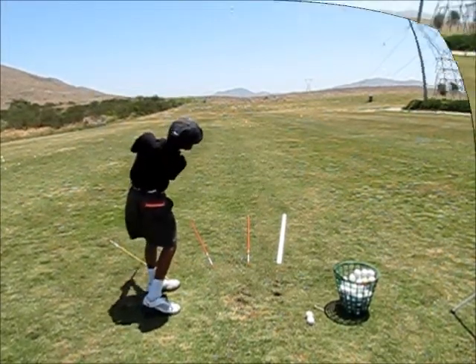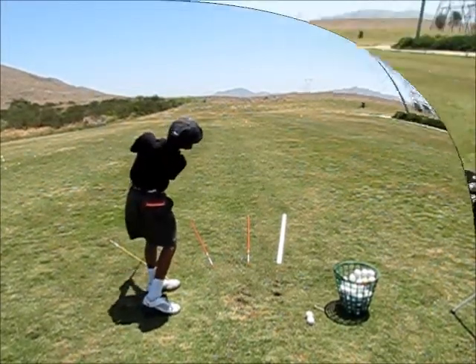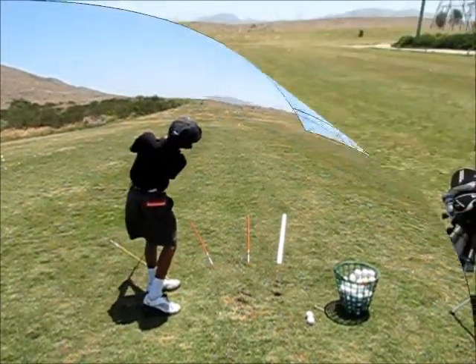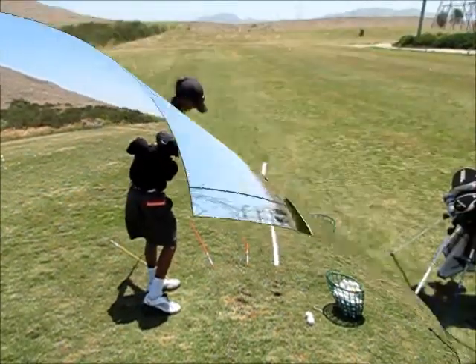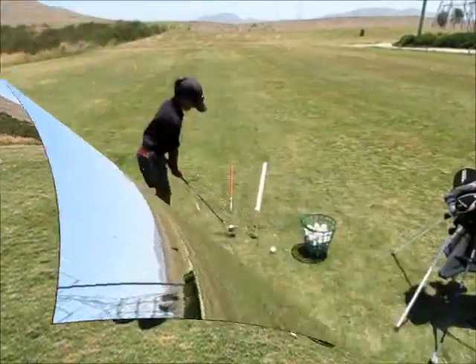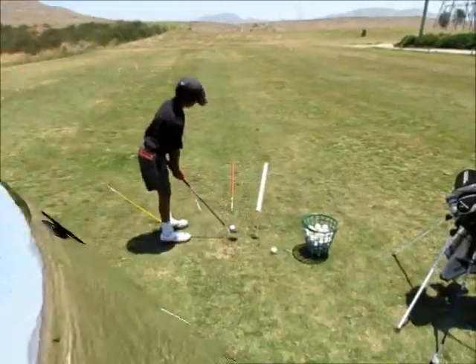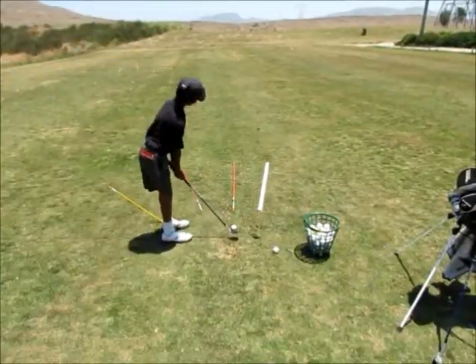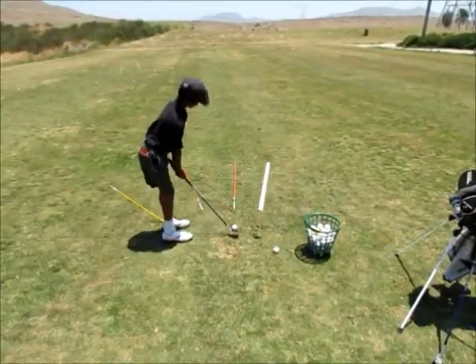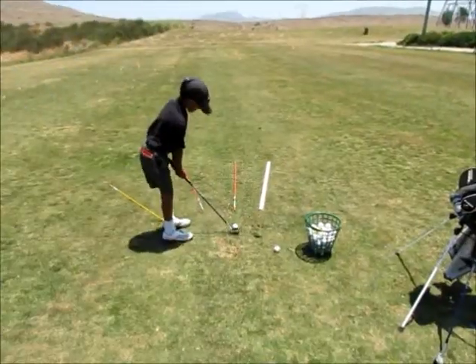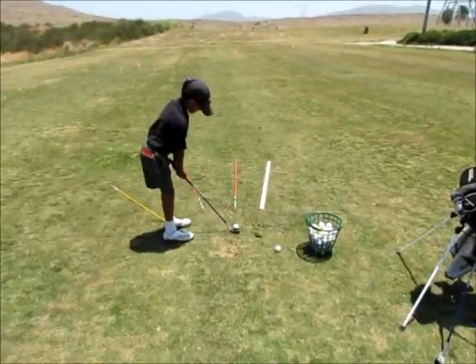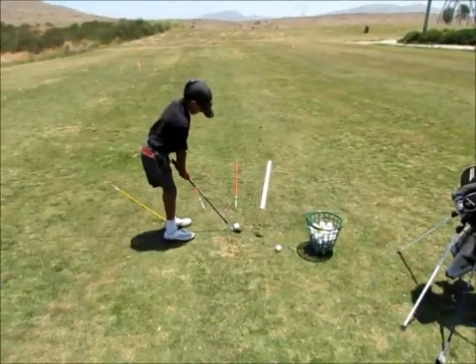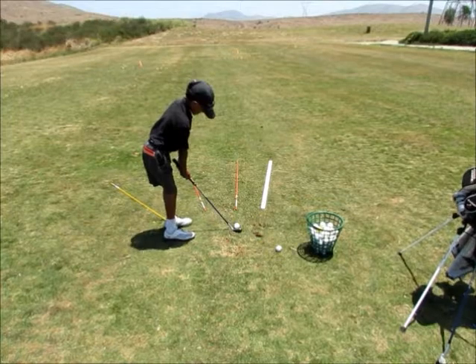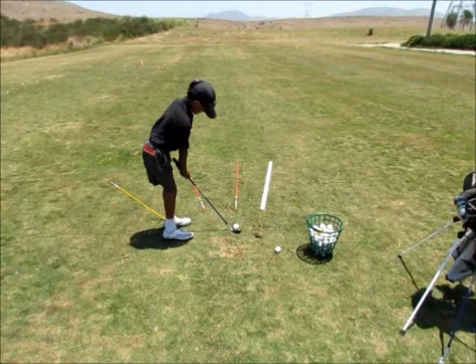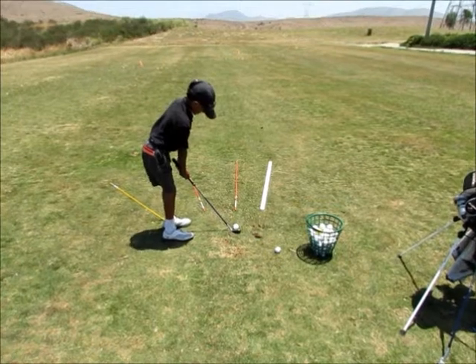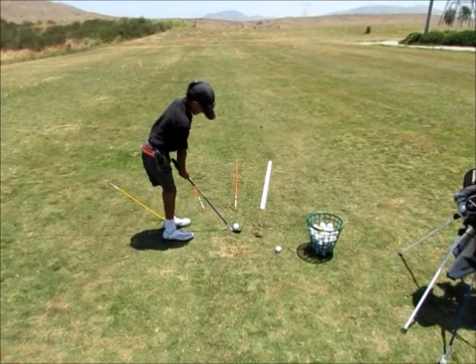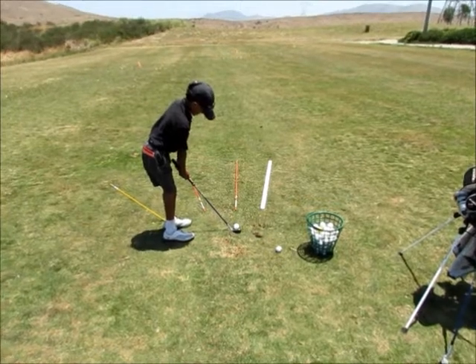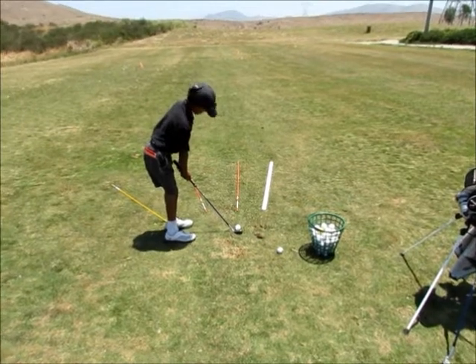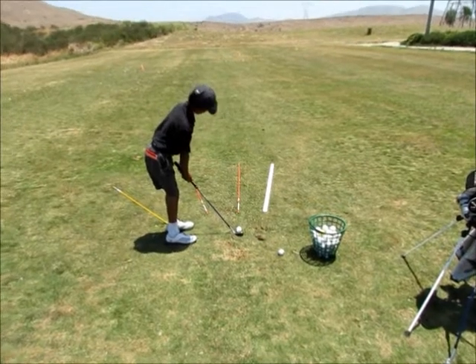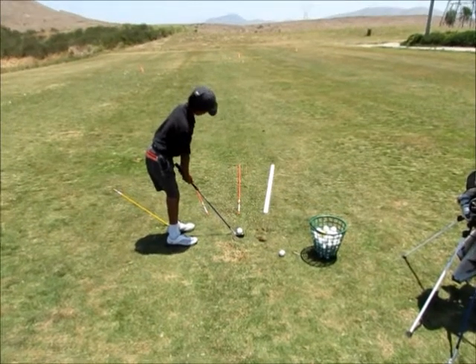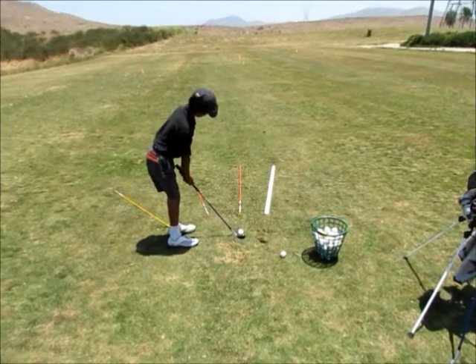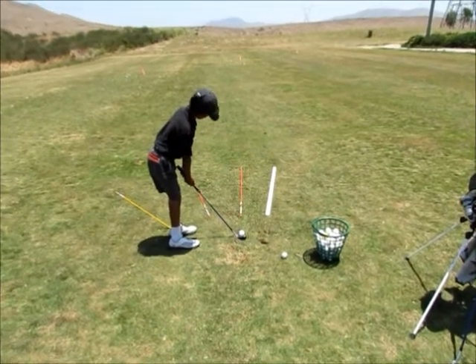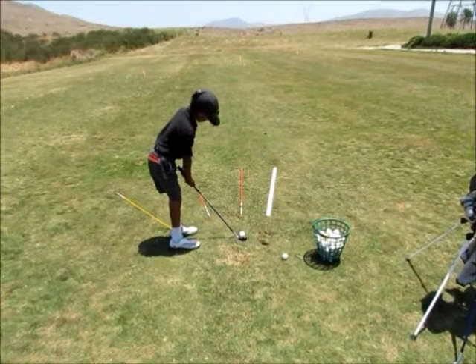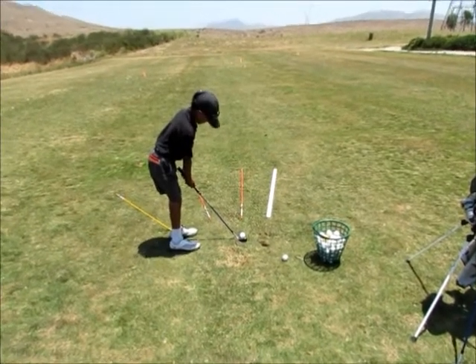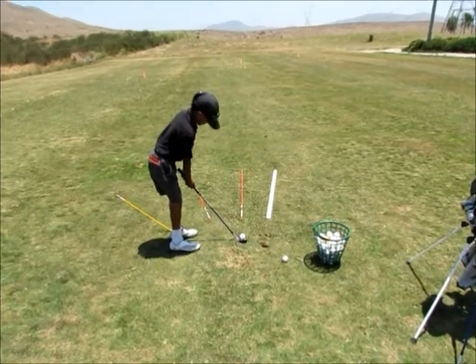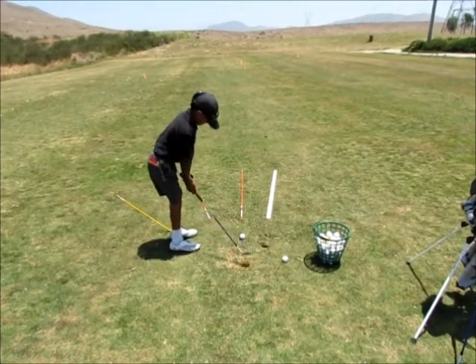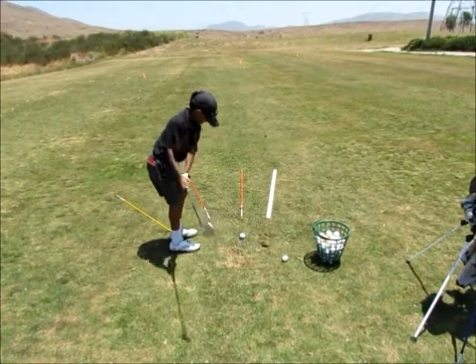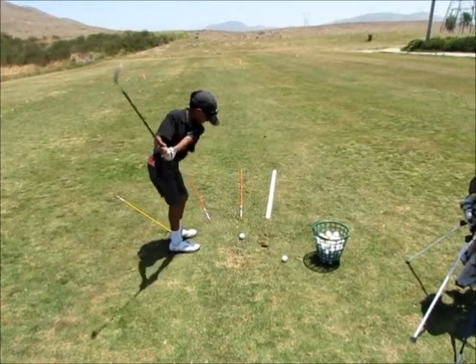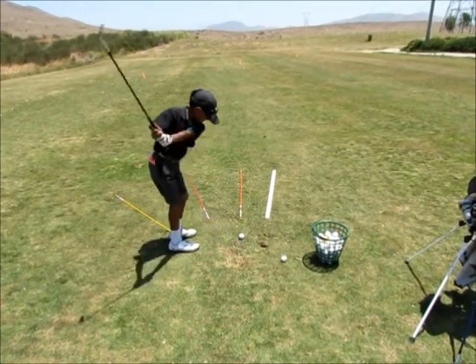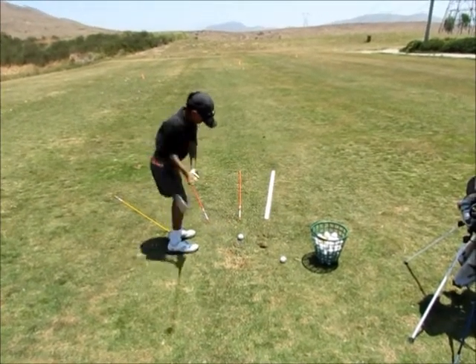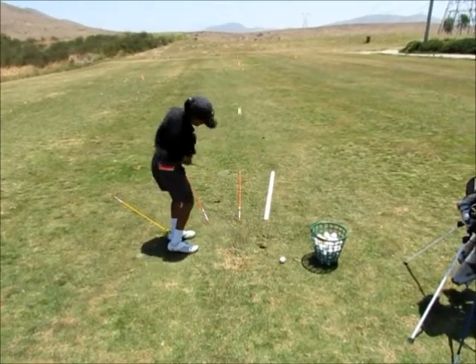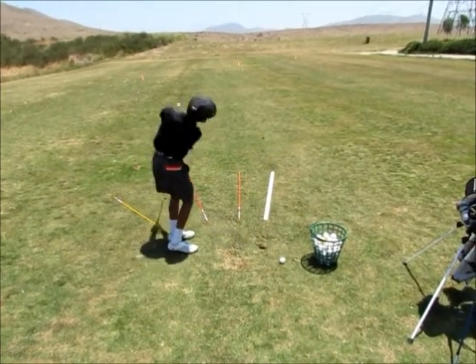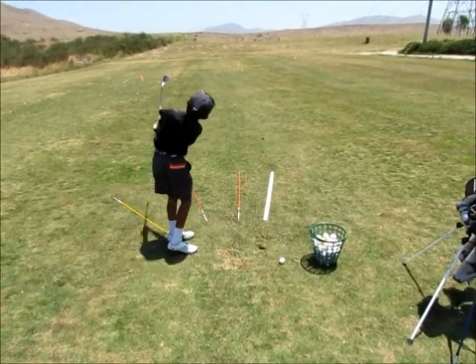So again, club face square to the intermediate target, then sets his body, gets relaxed and goes.